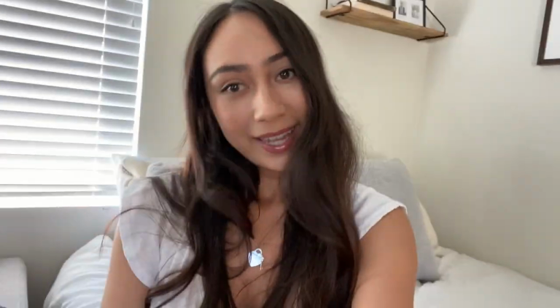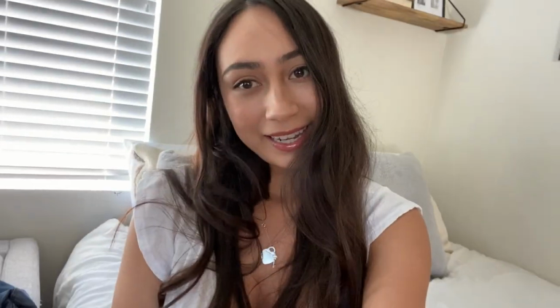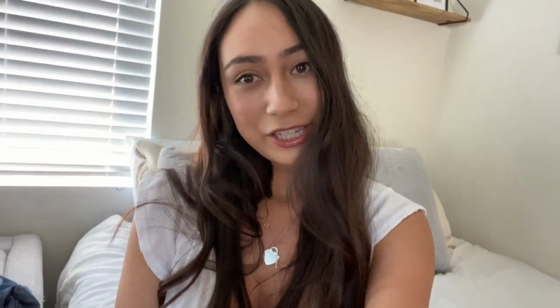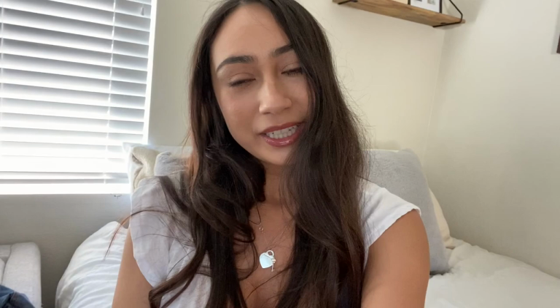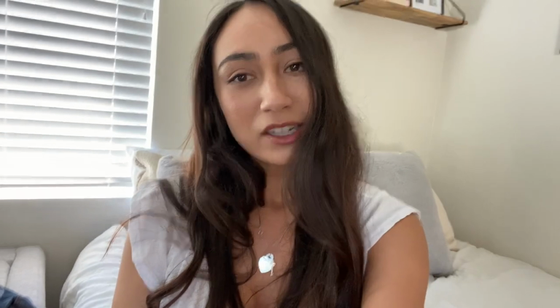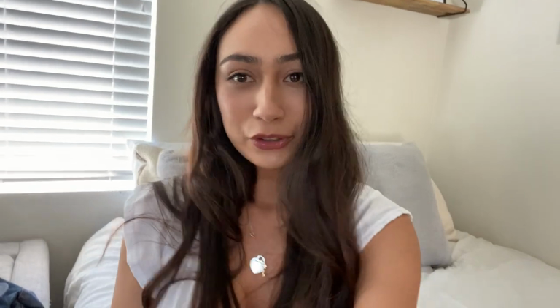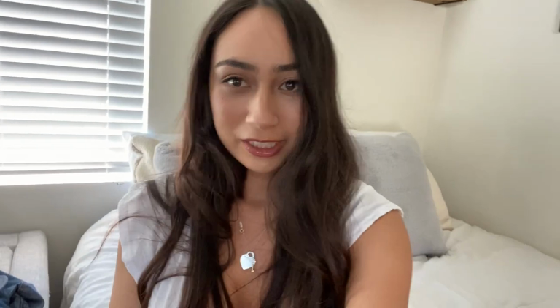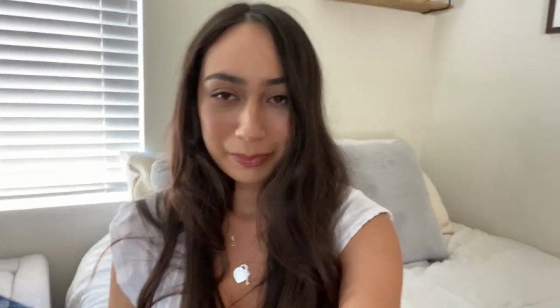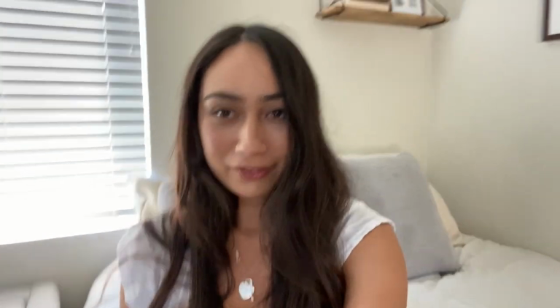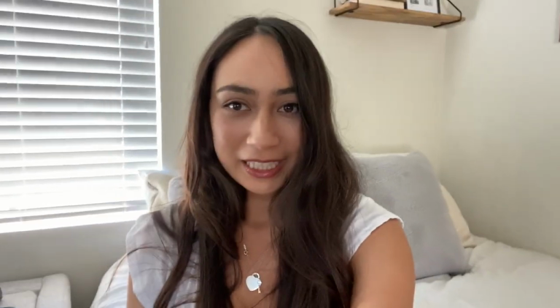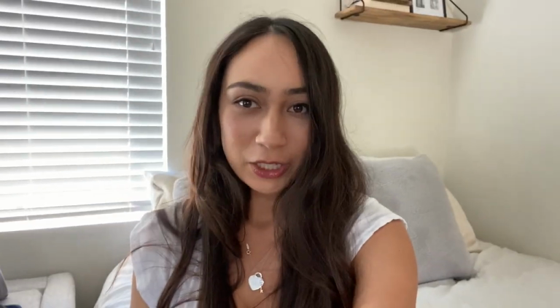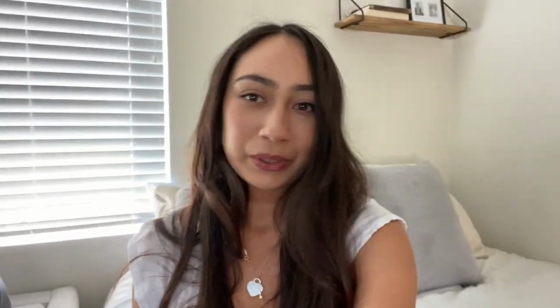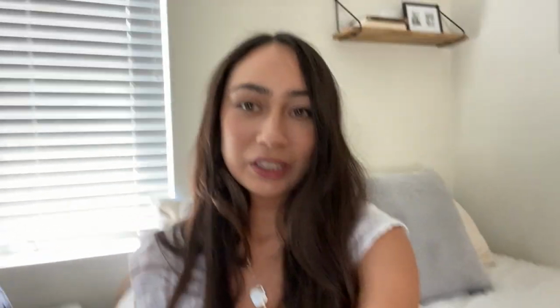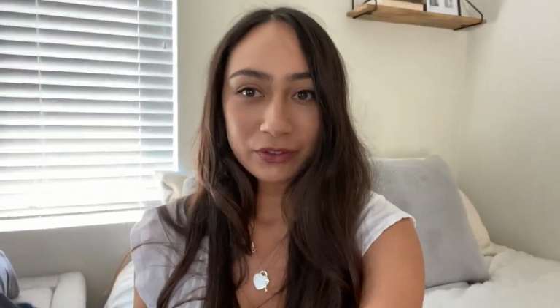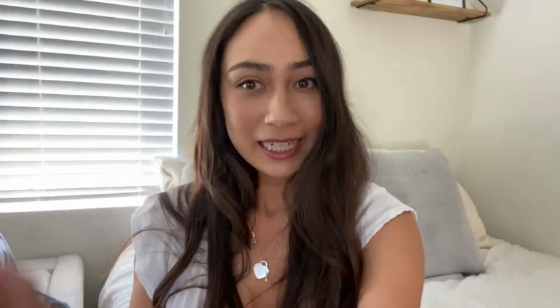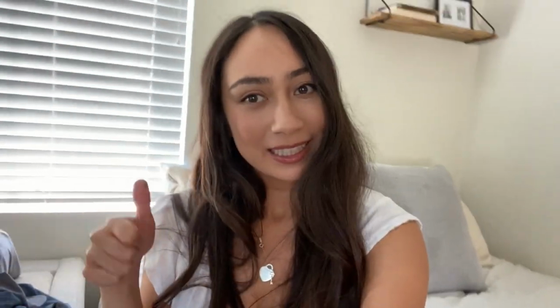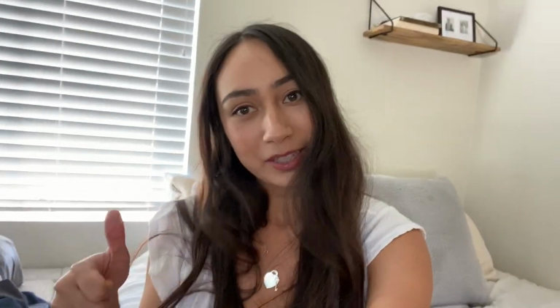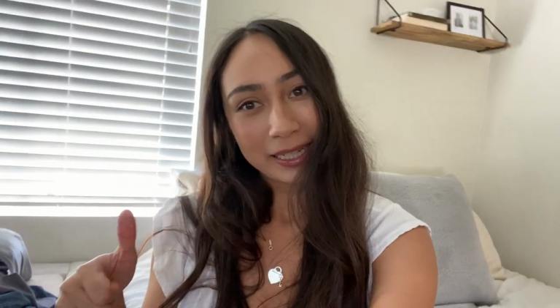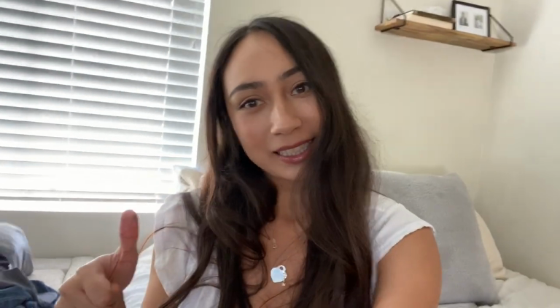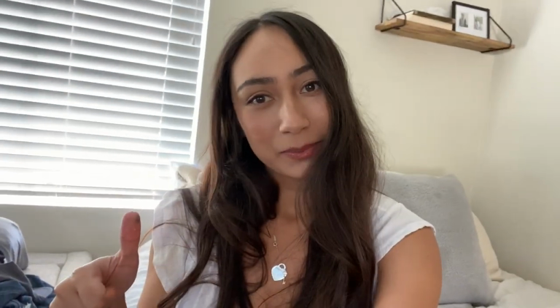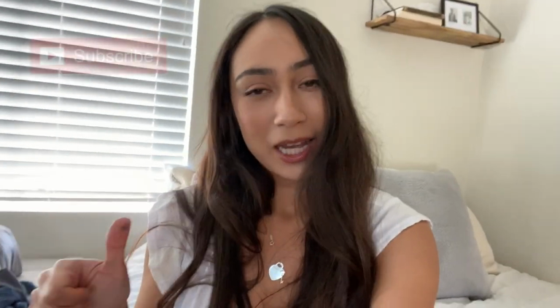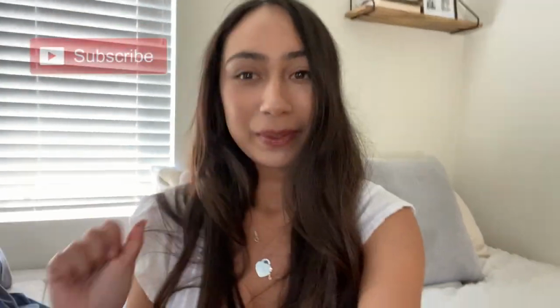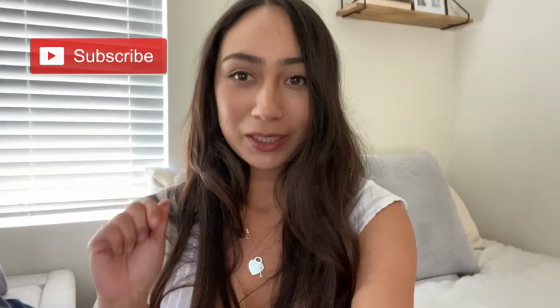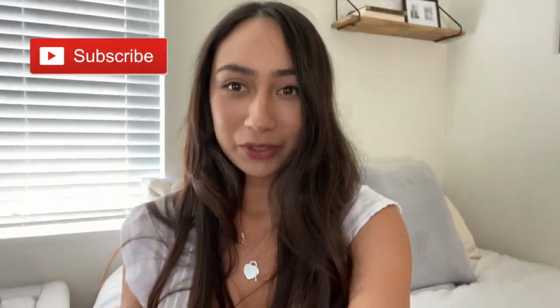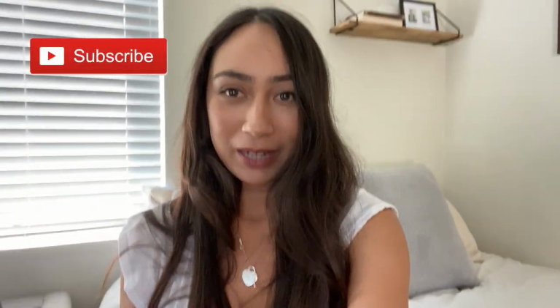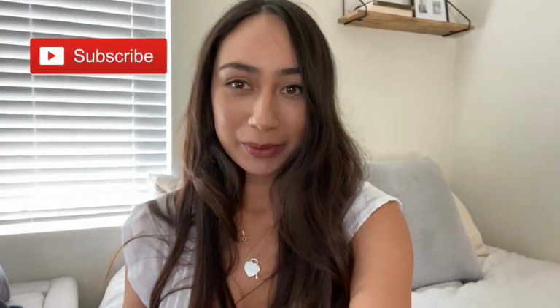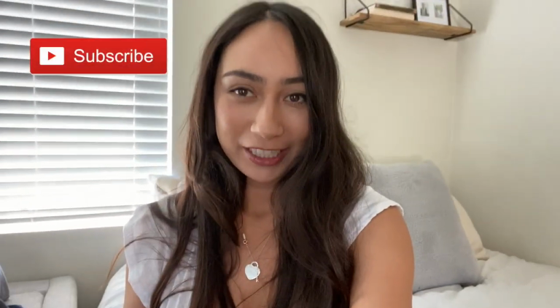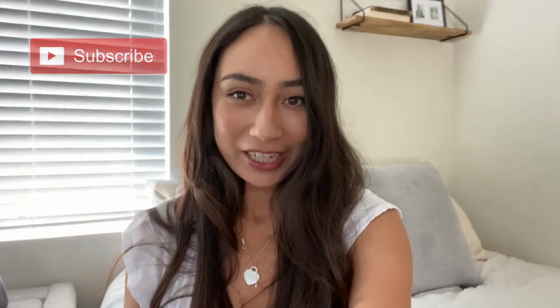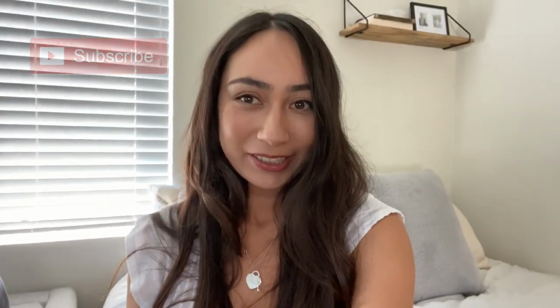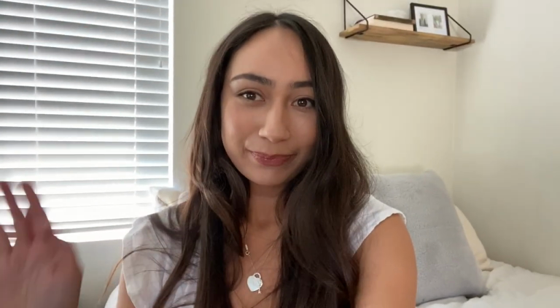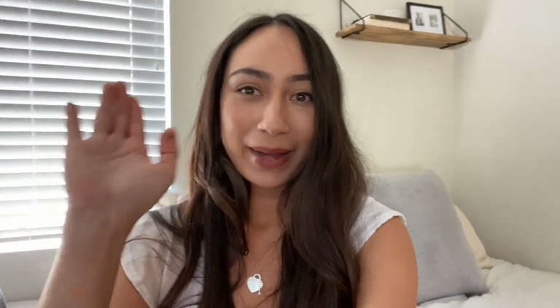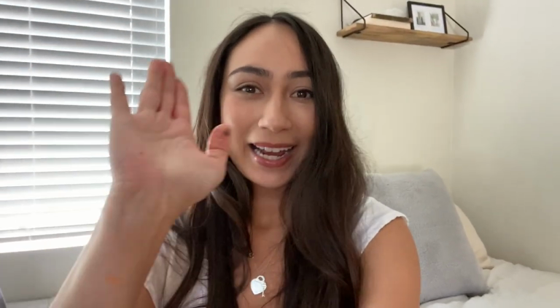Thank you again for watching my video. Please don't forget to give it a big thumbs up and subscribe to my channel. Bye!